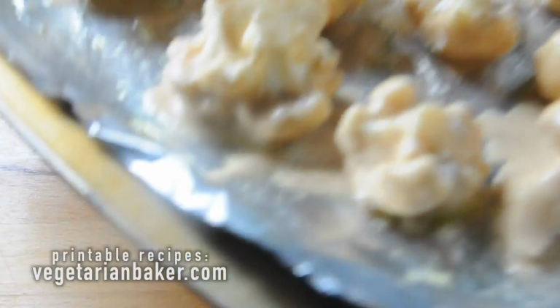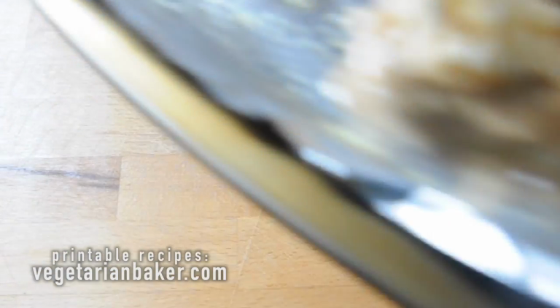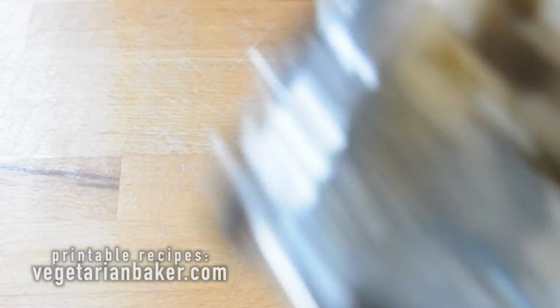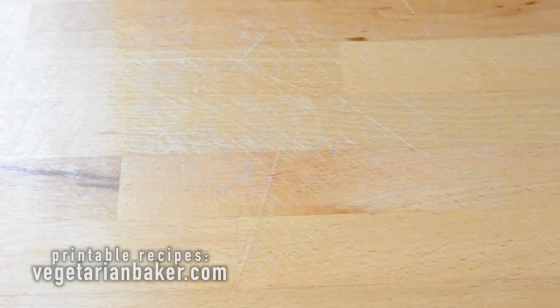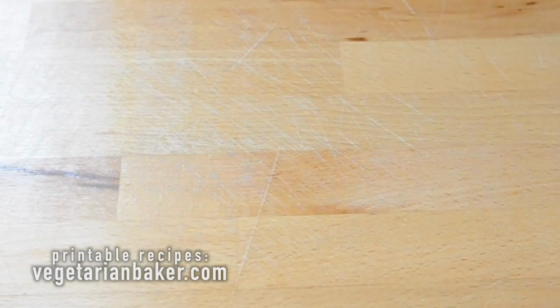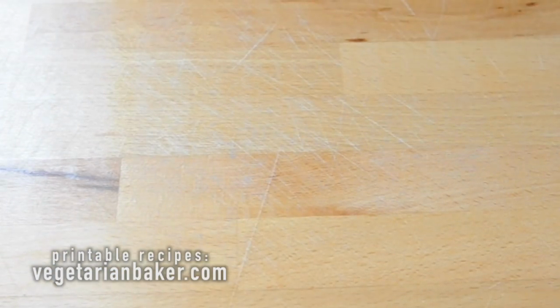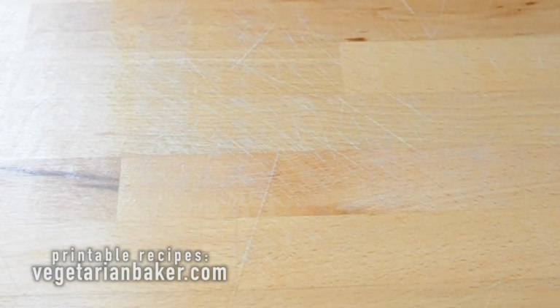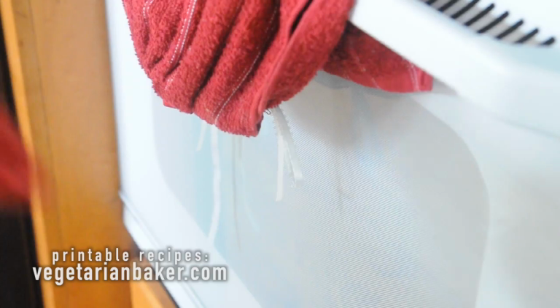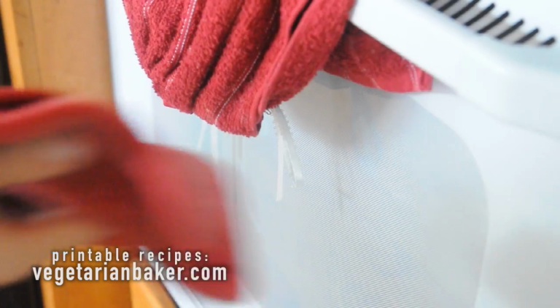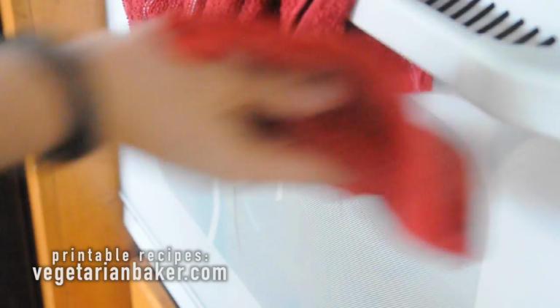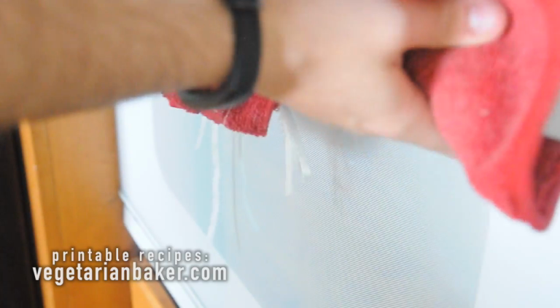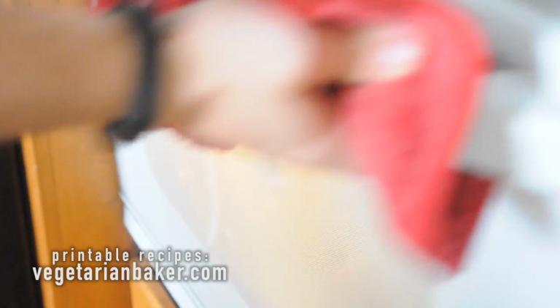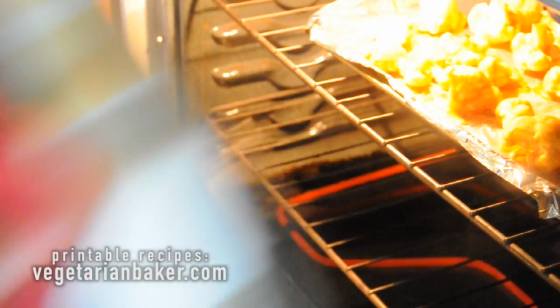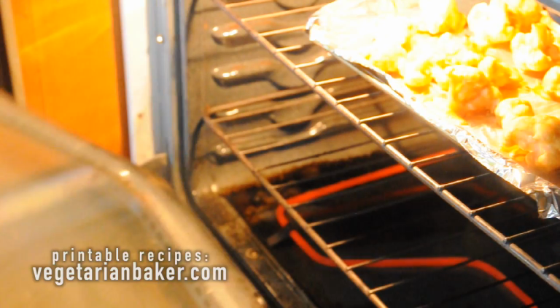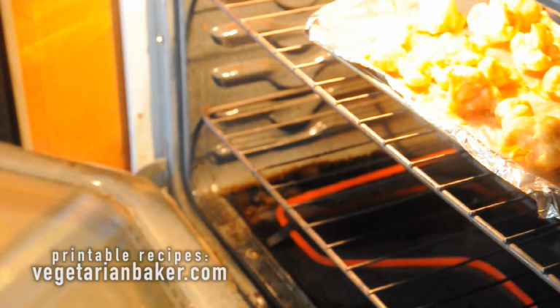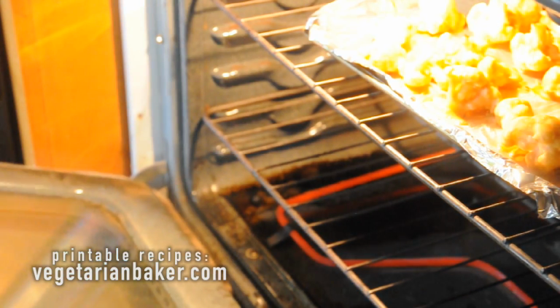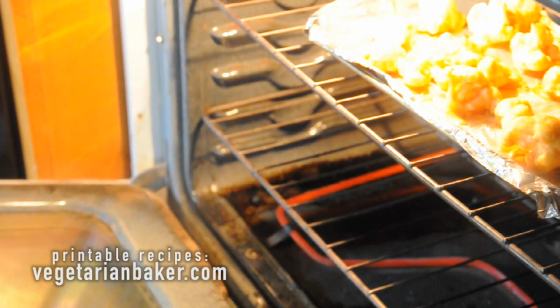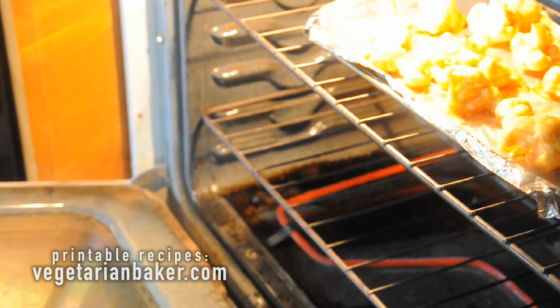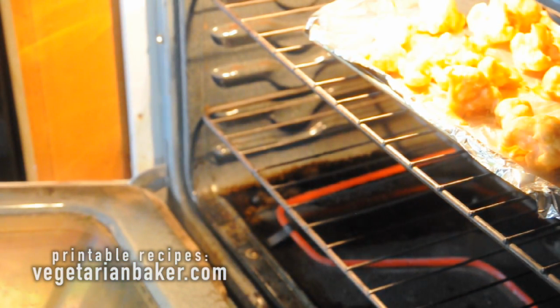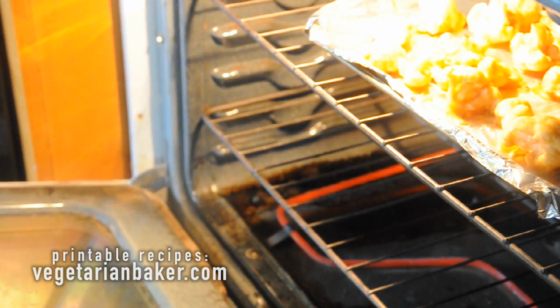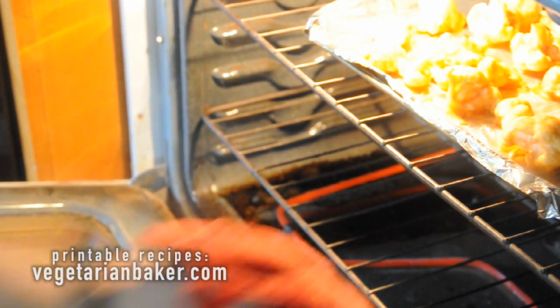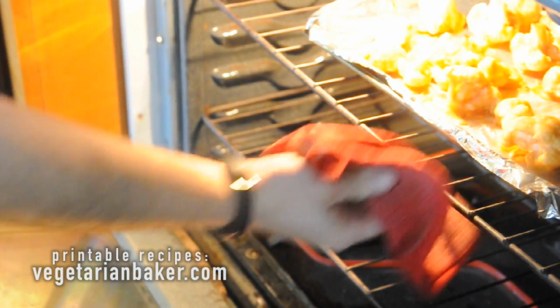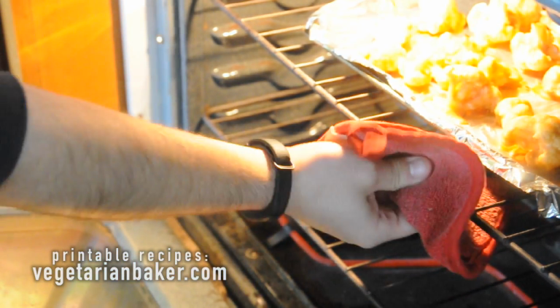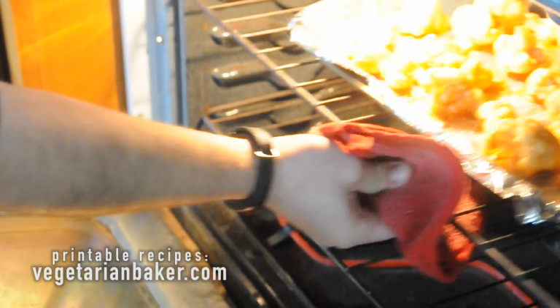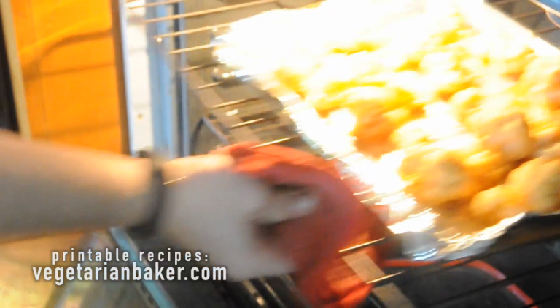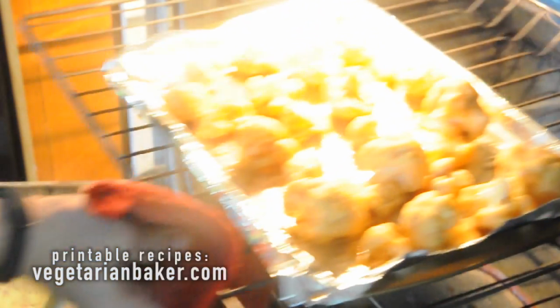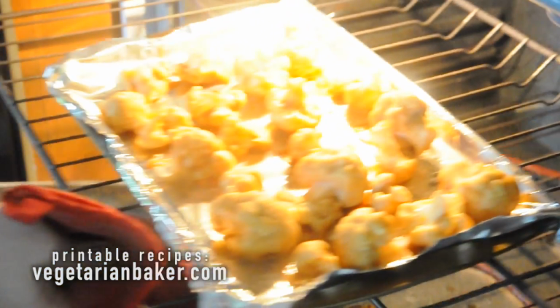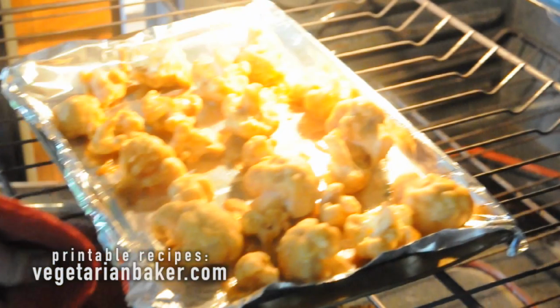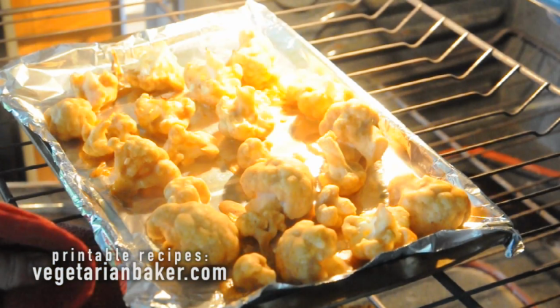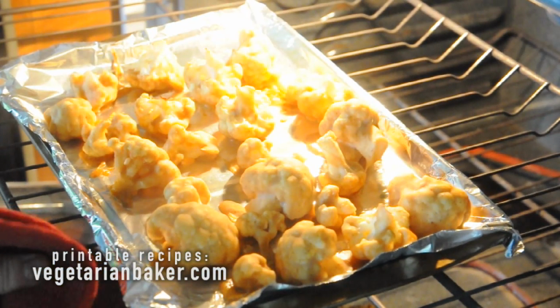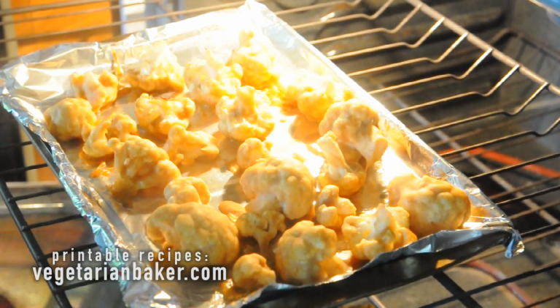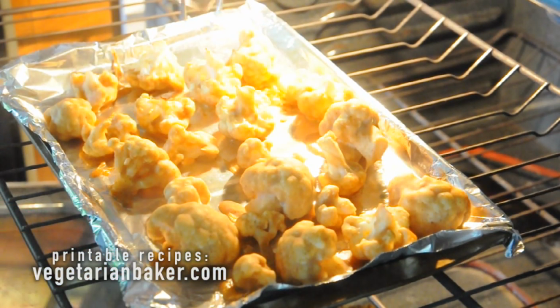Place the cauliflower into a preheated oven of 450 degrees for 15 minutes, making sure to rotate halfway through.